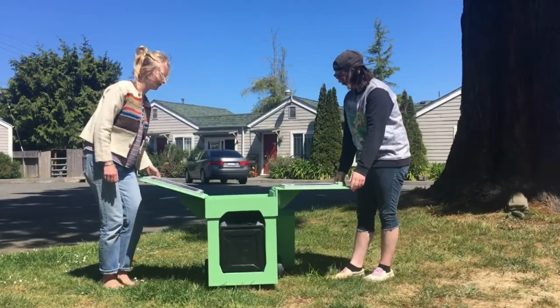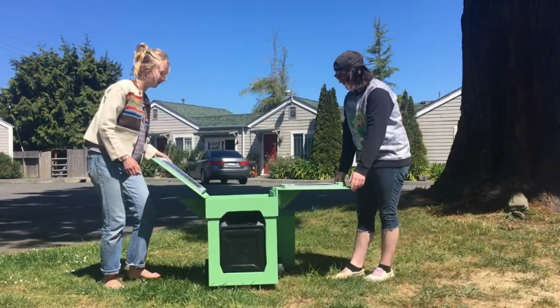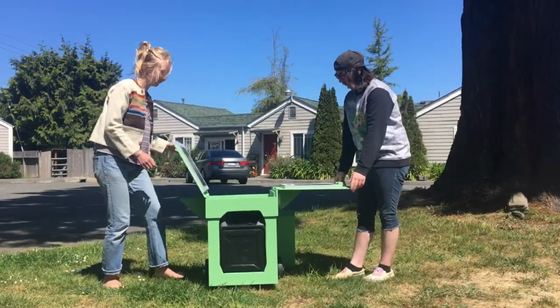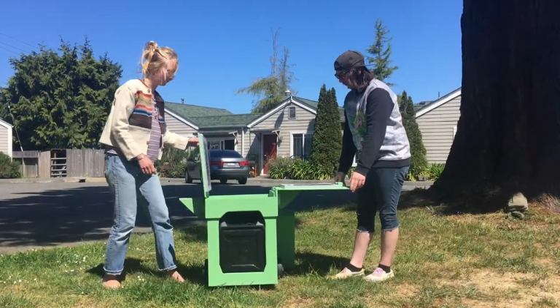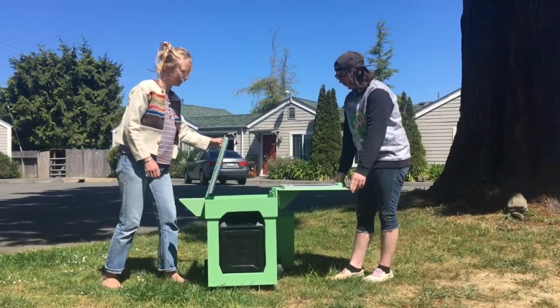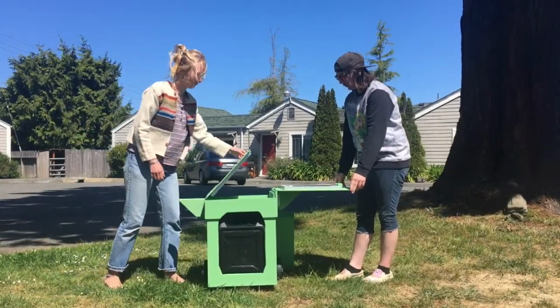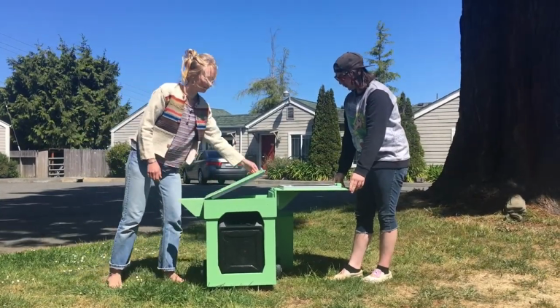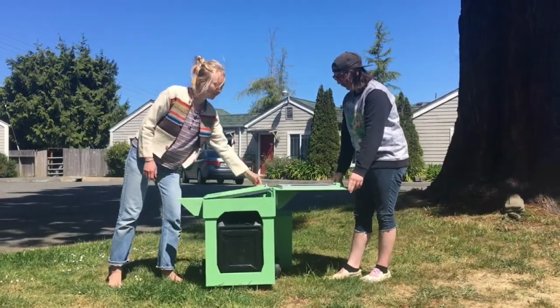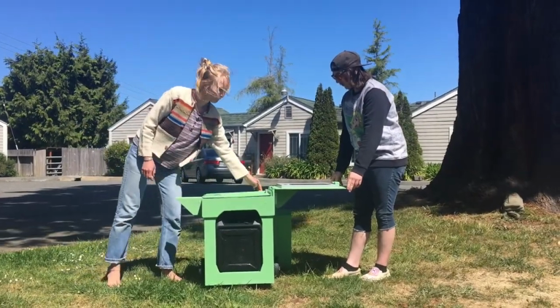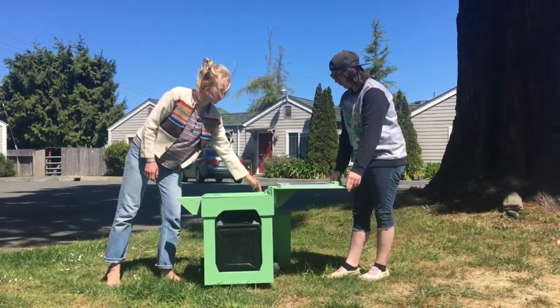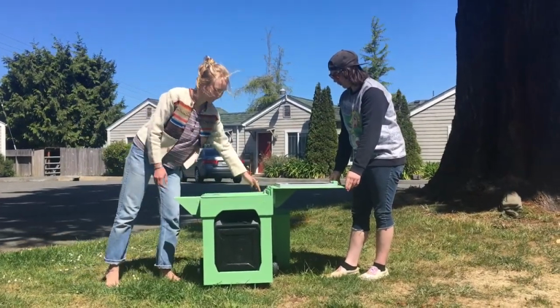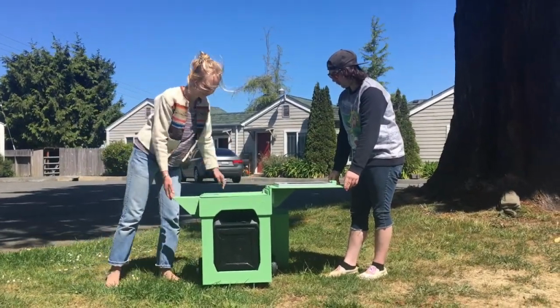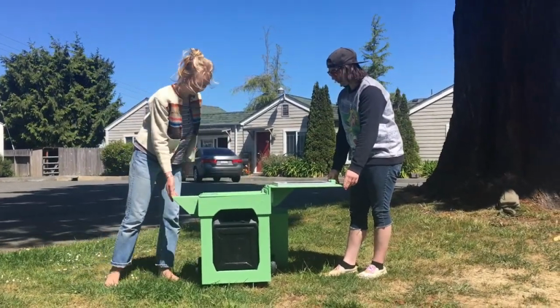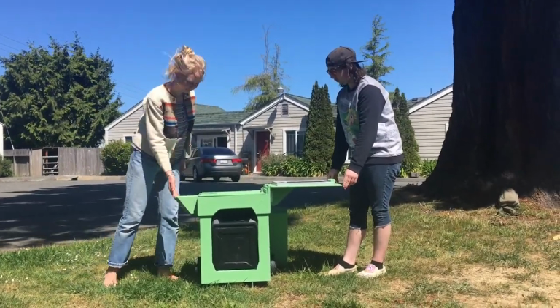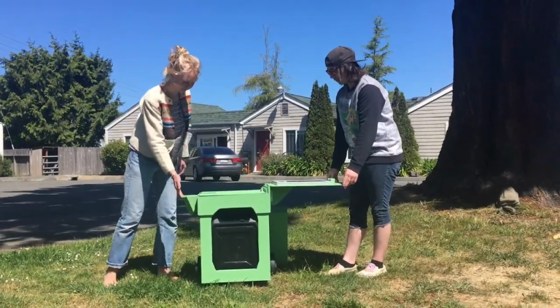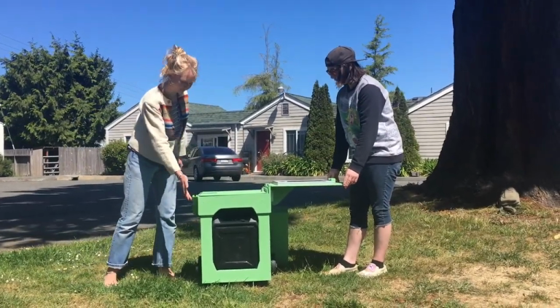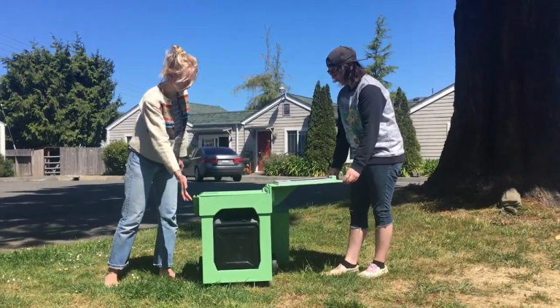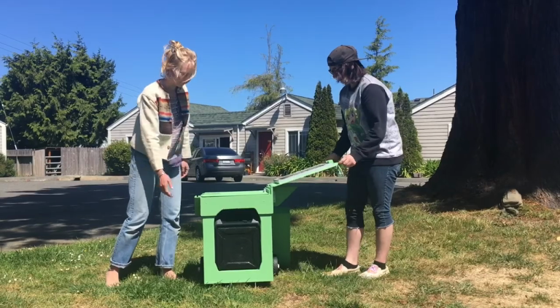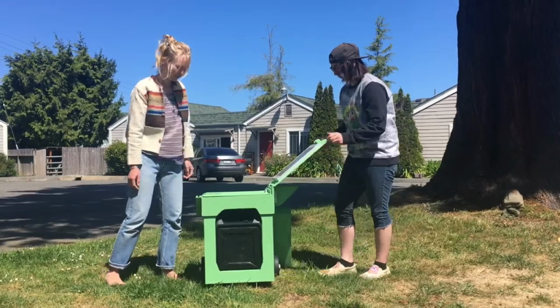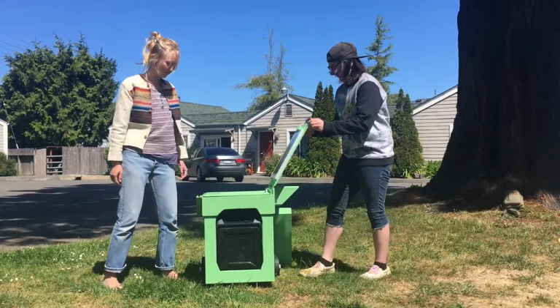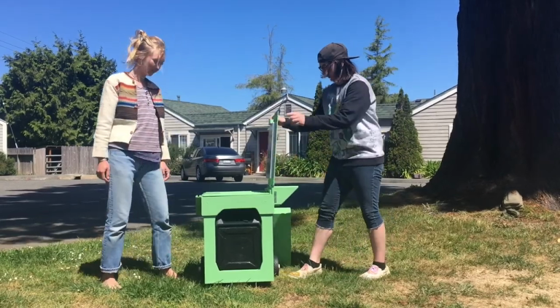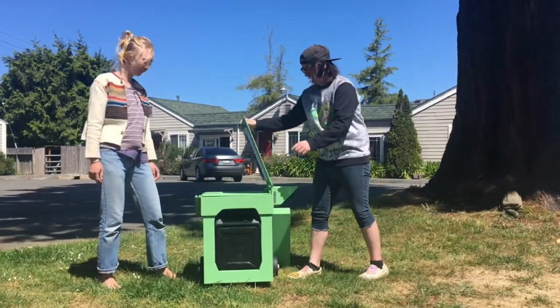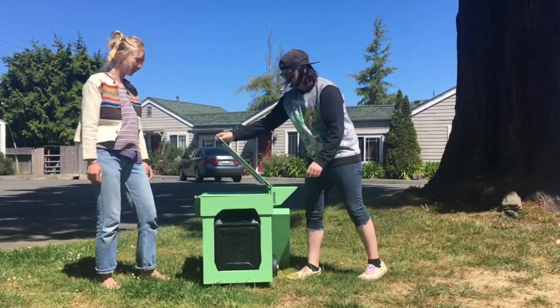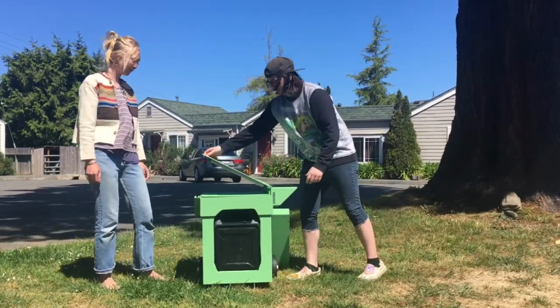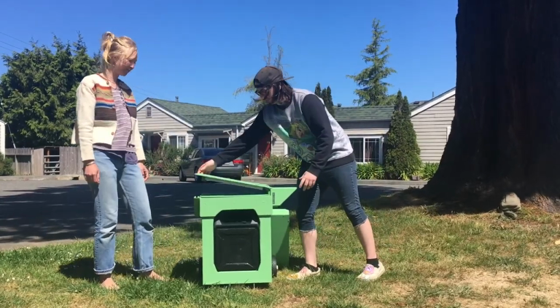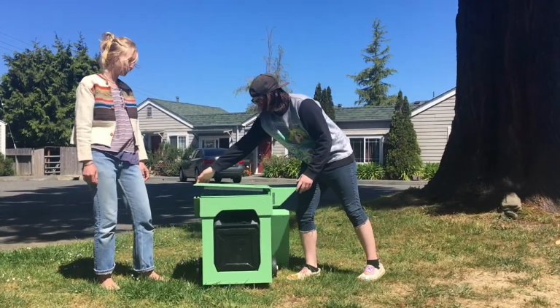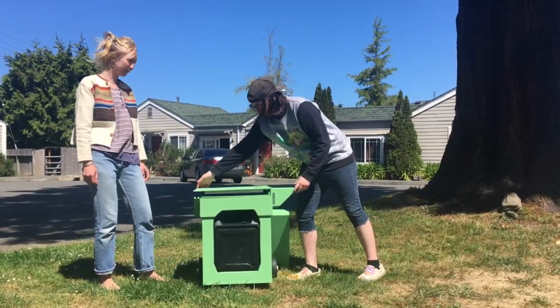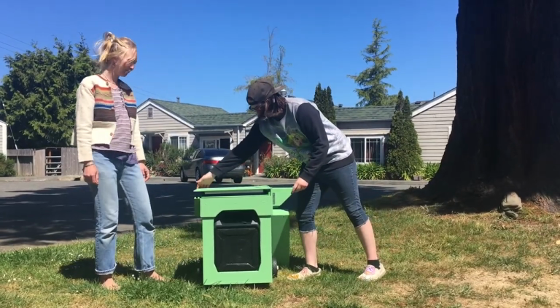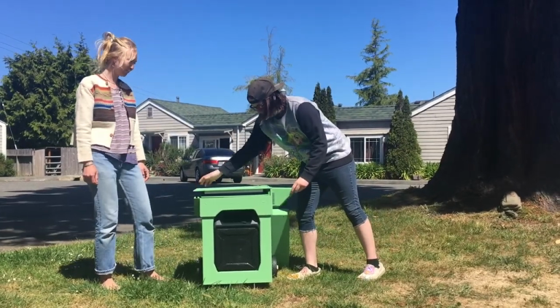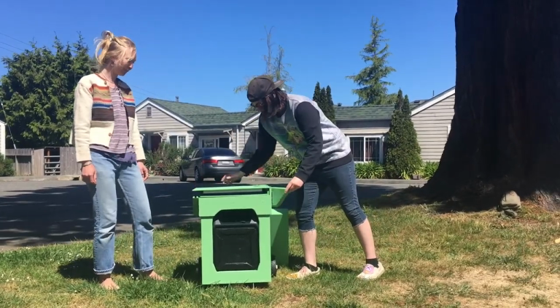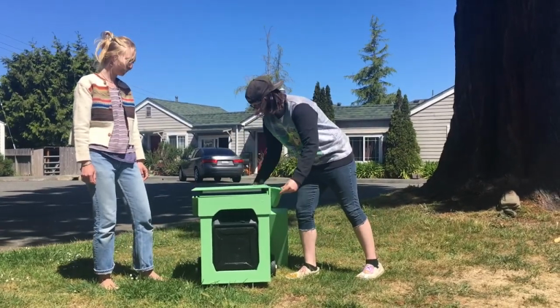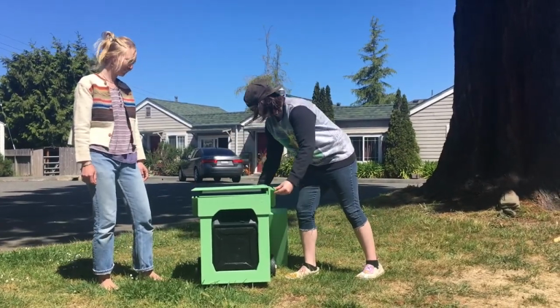When finished, flip the switch on the back to off and fold the panels and supports back and replace the top.